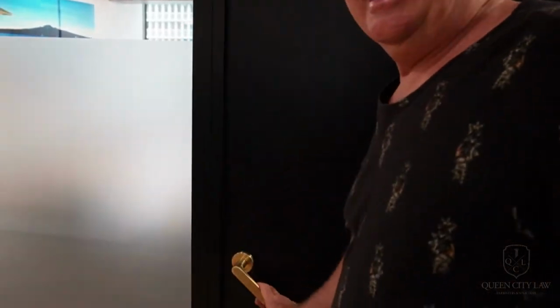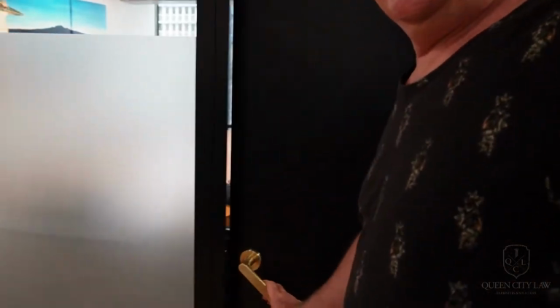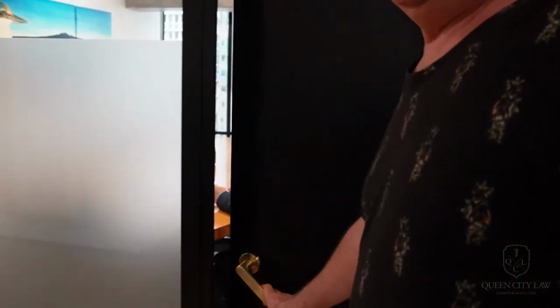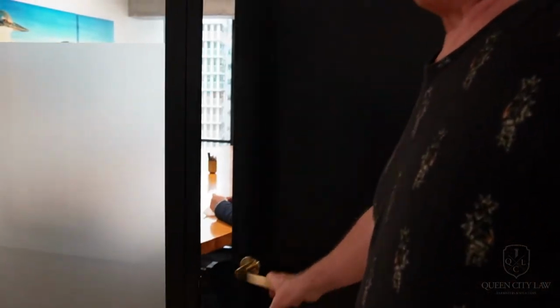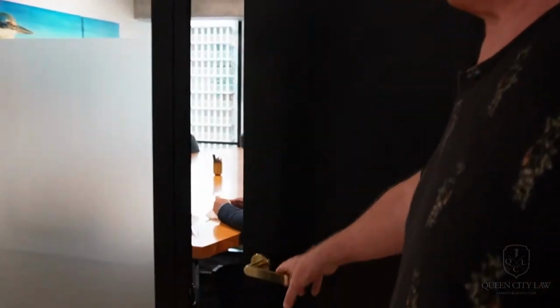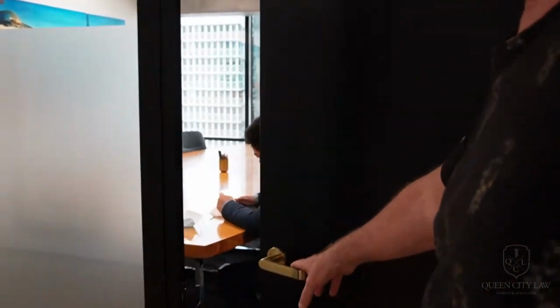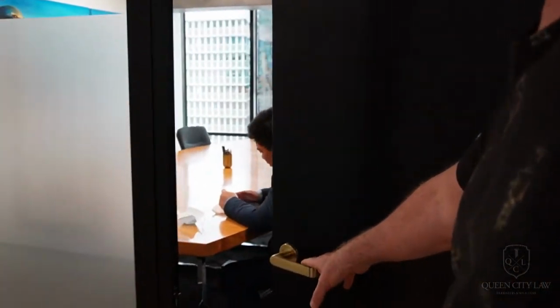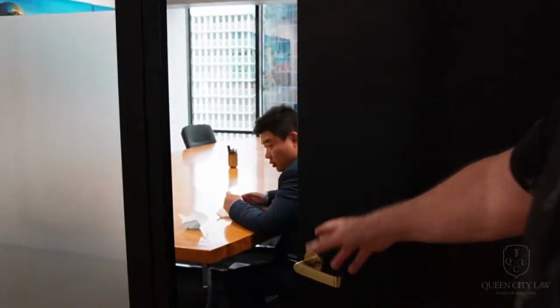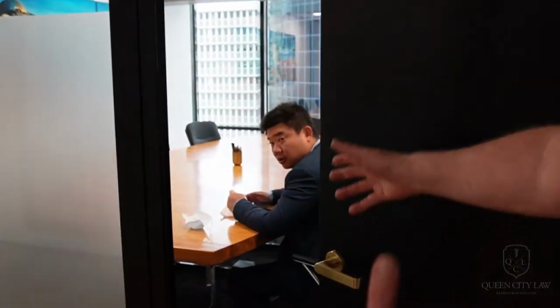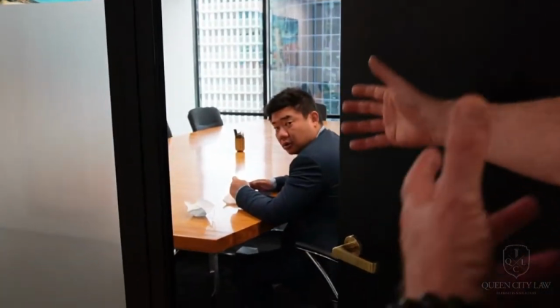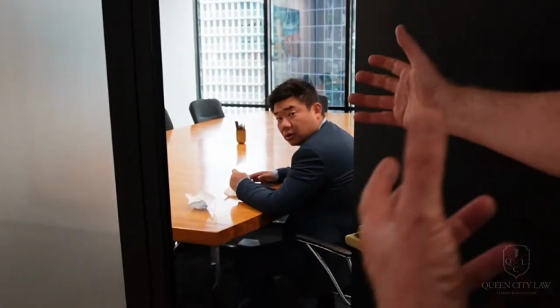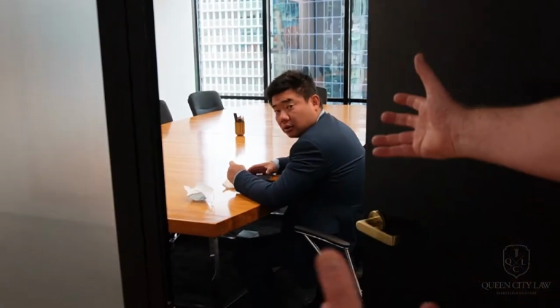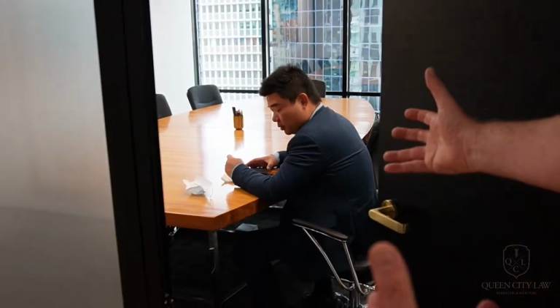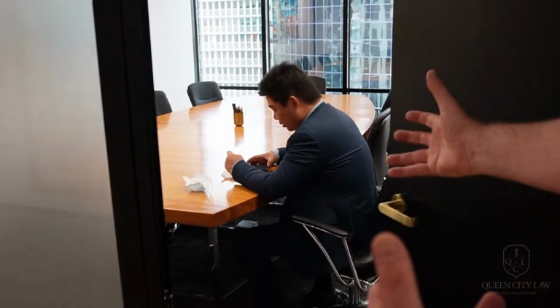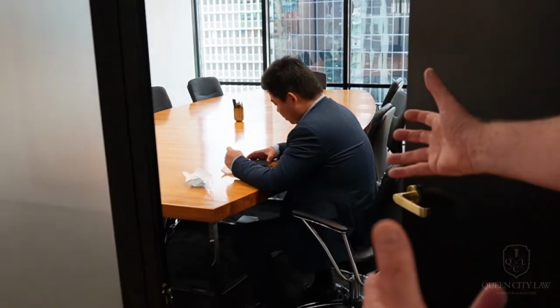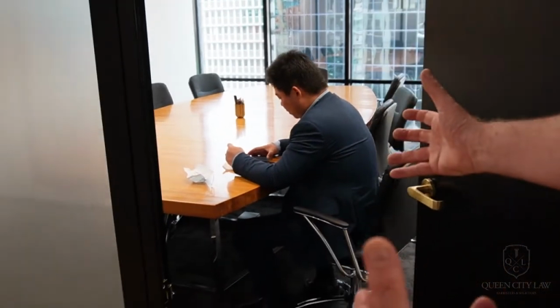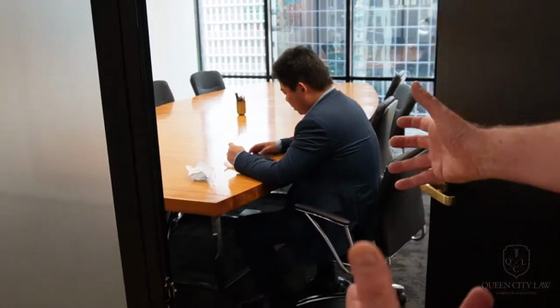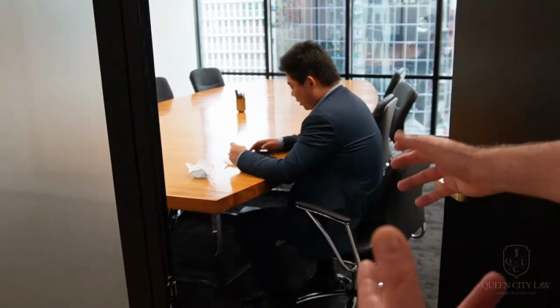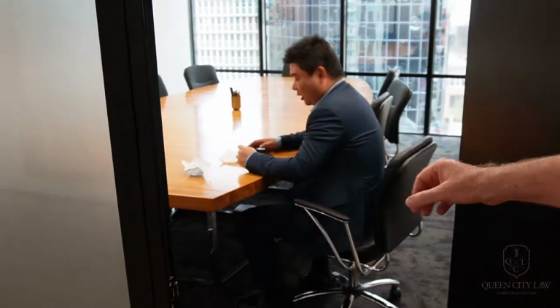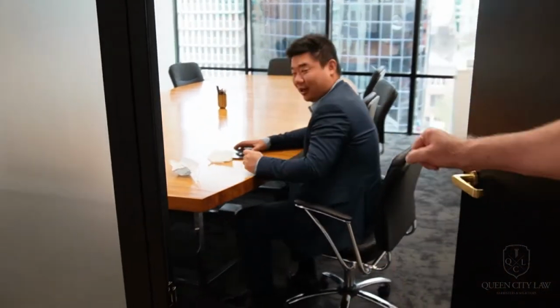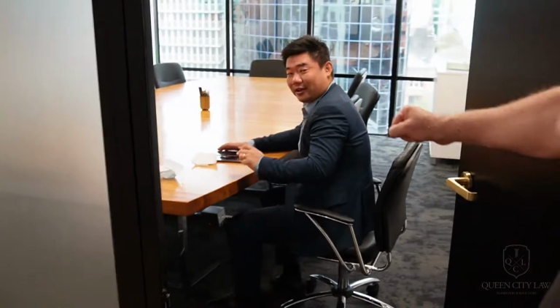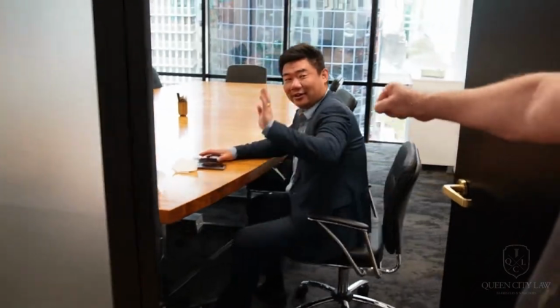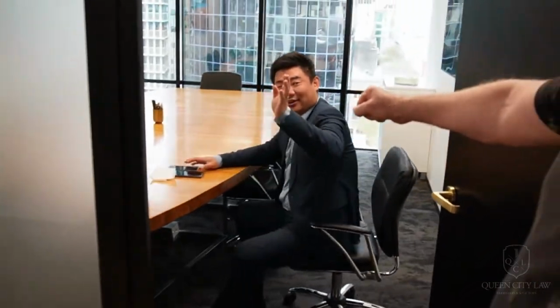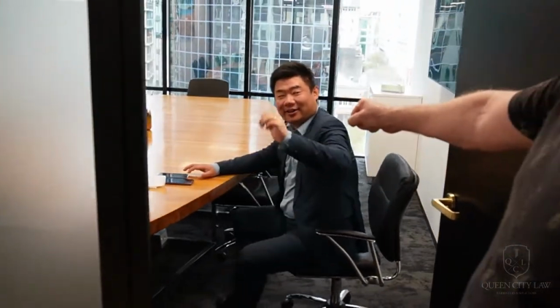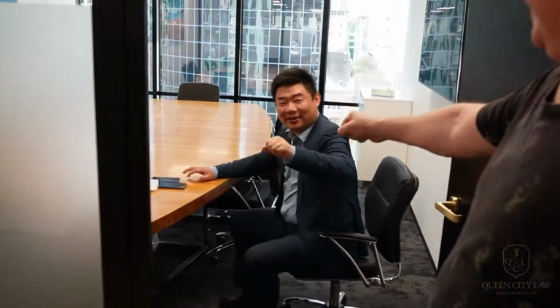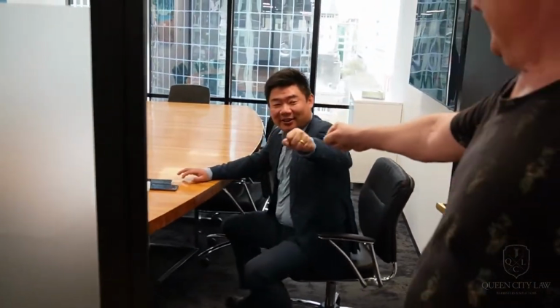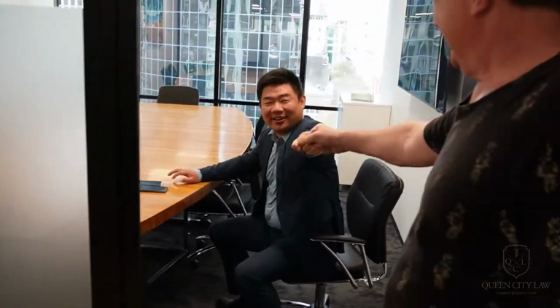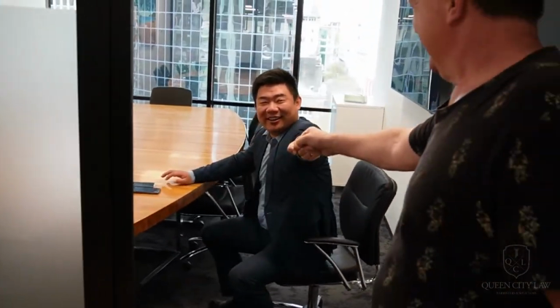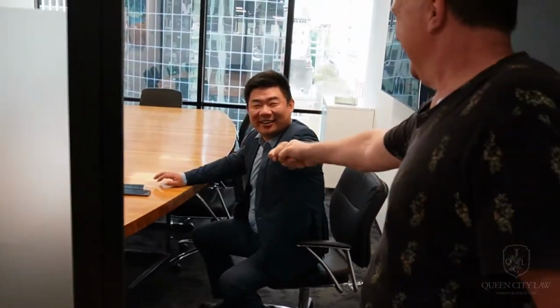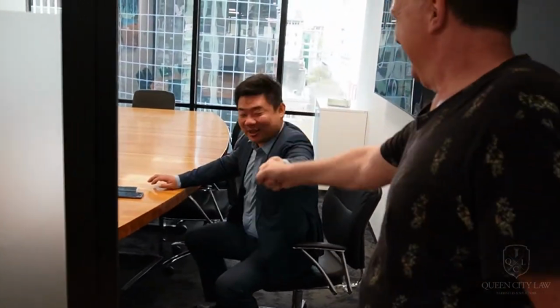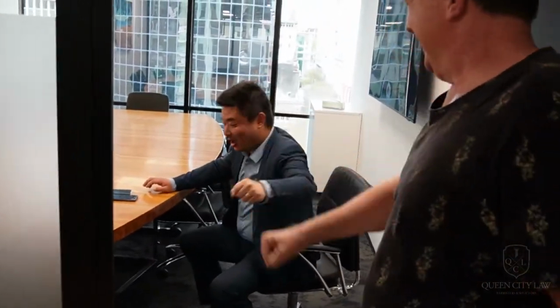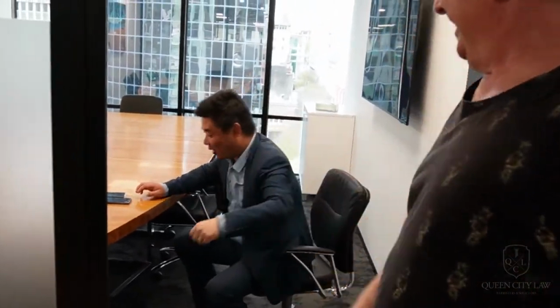And look ladies and gentlemen, it's brother Tom. Ni hao. Ni hao.